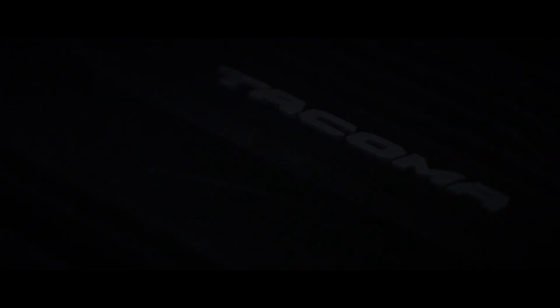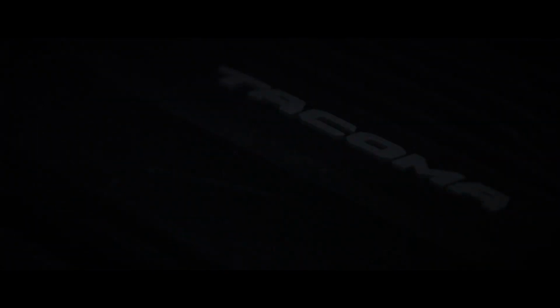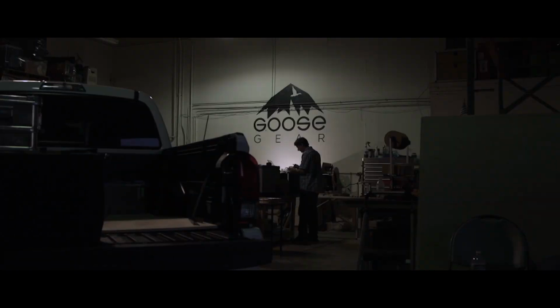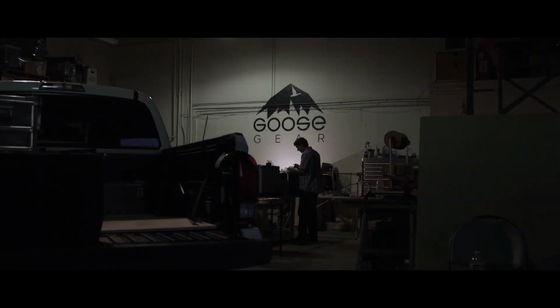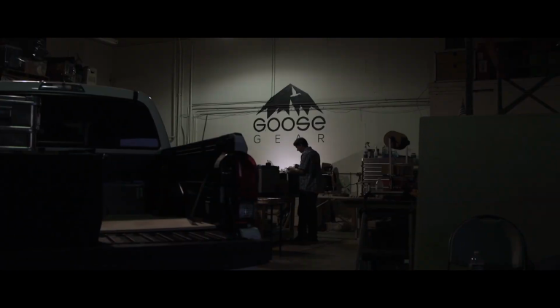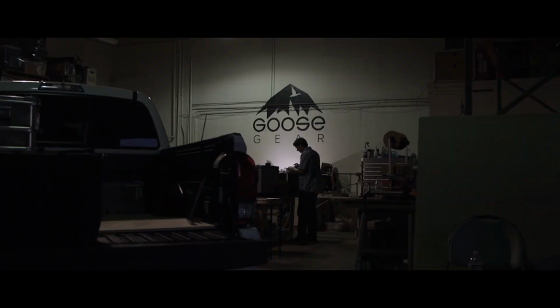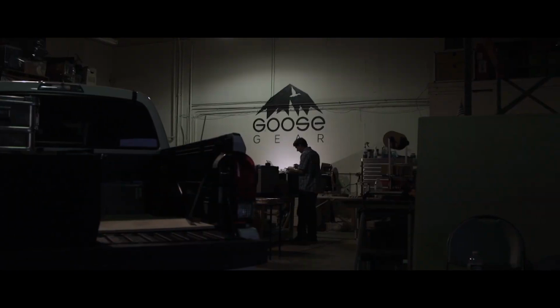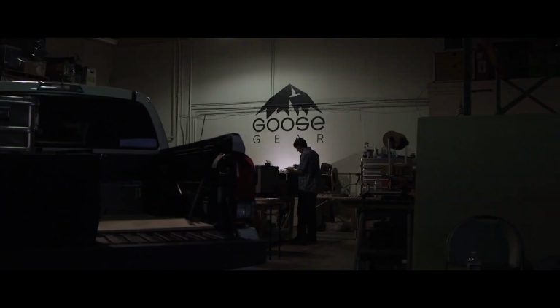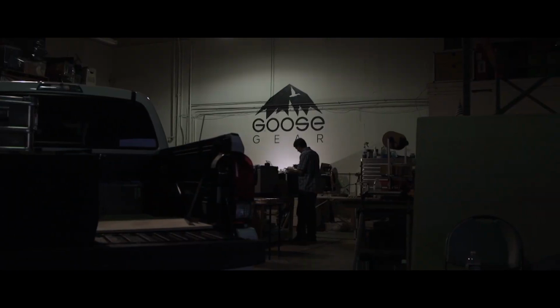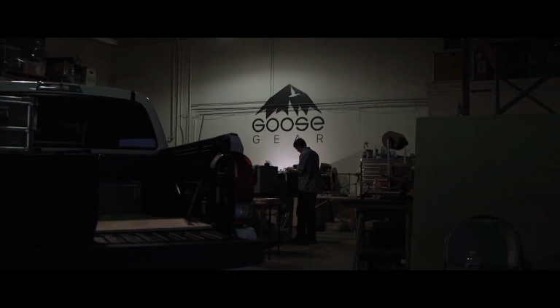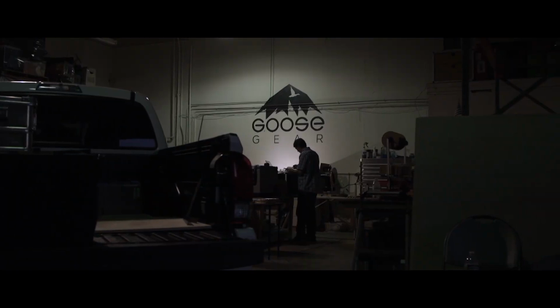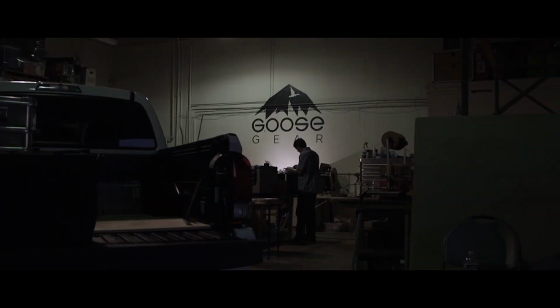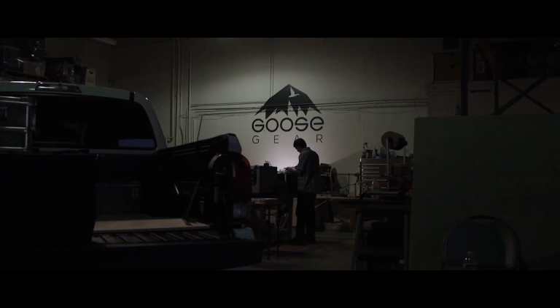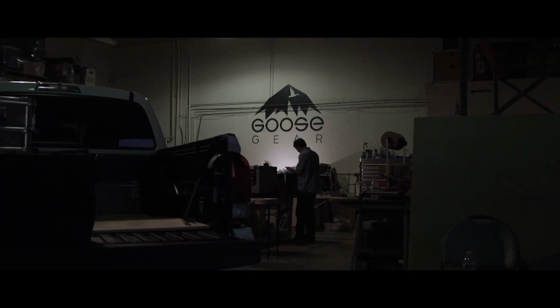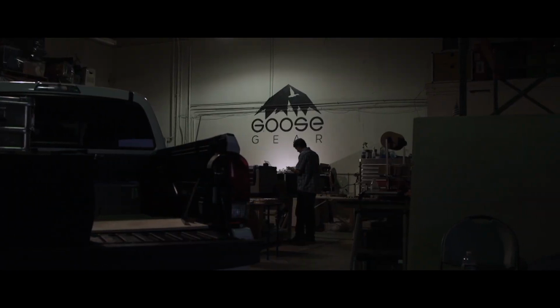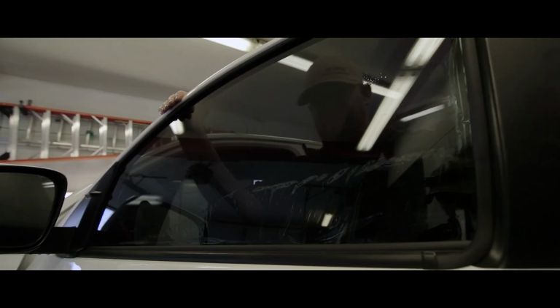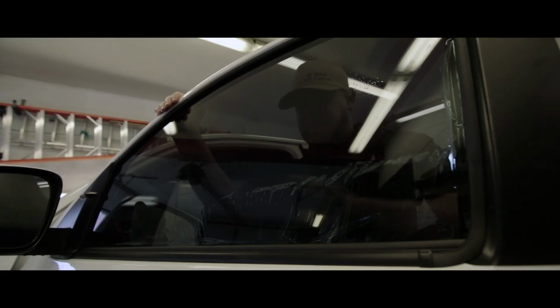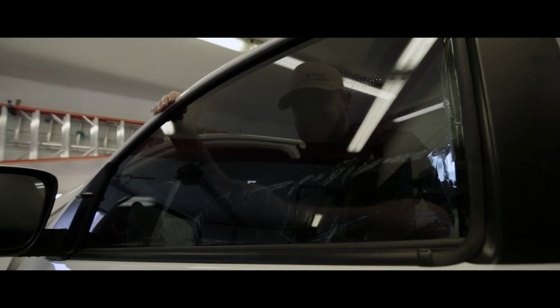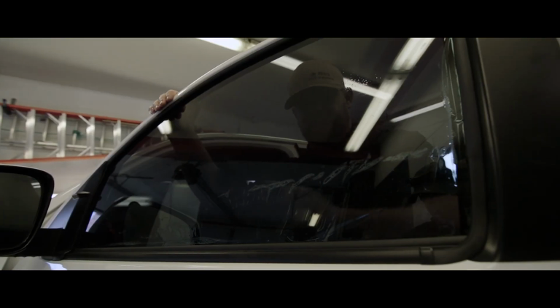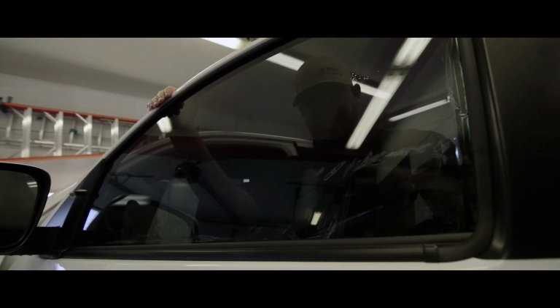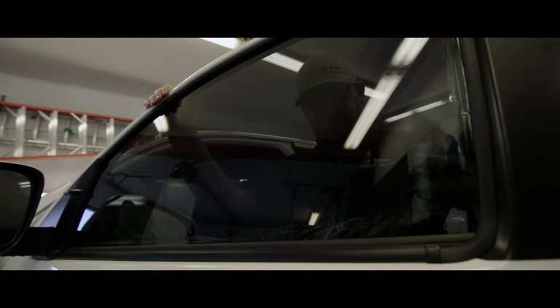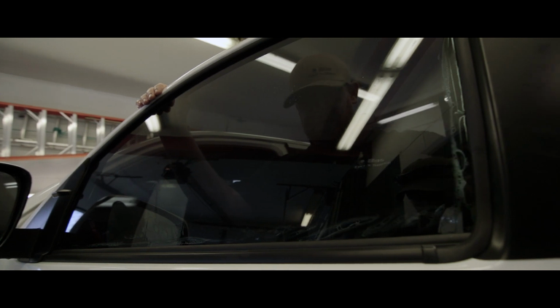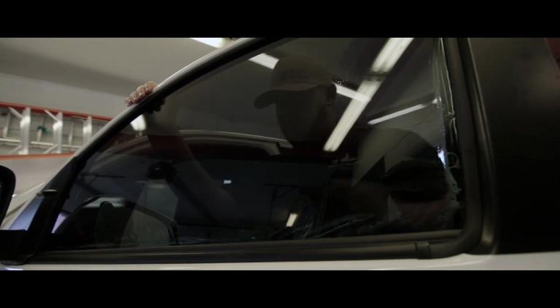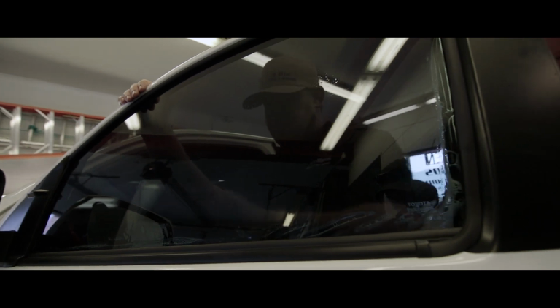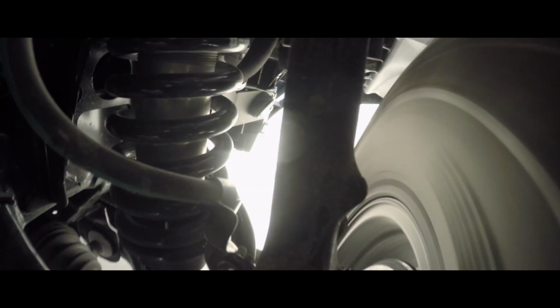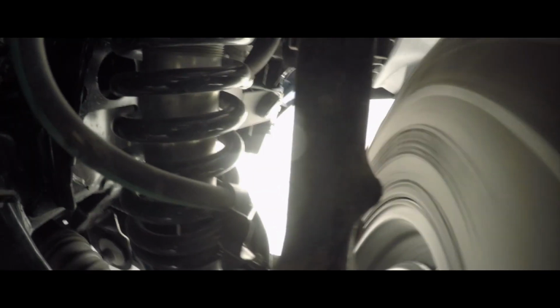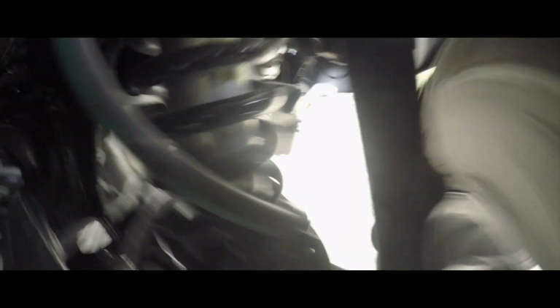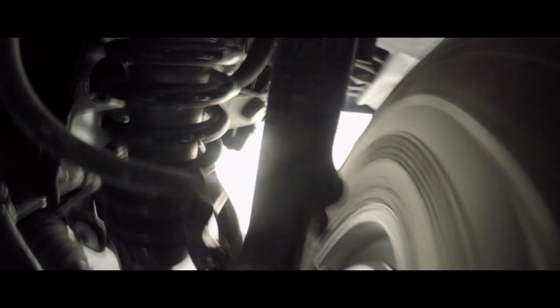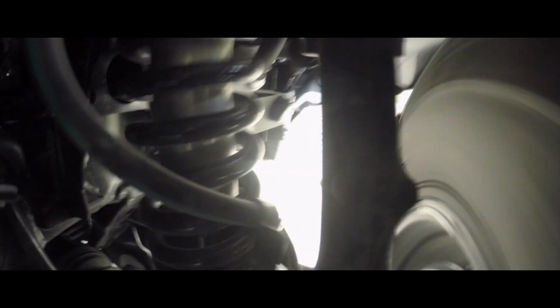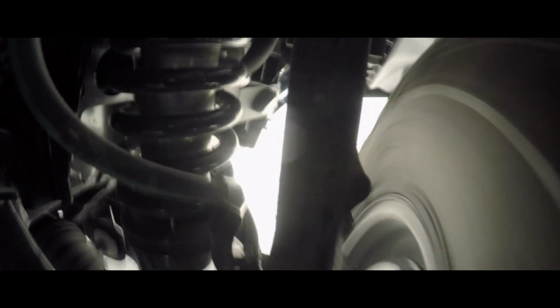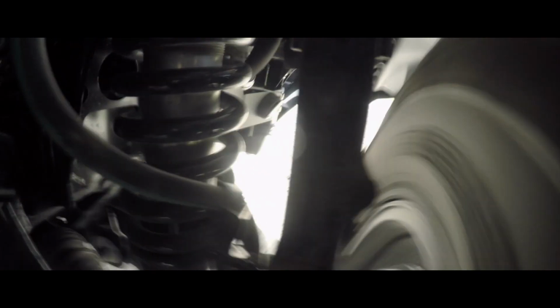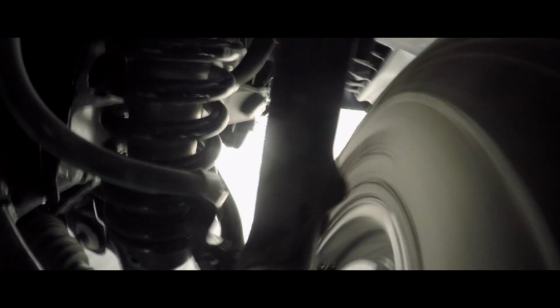Stay tuned as we take this stock truck to new levels as it becomes an inspirational overland vehicle.